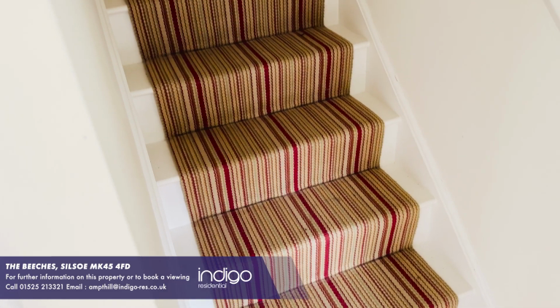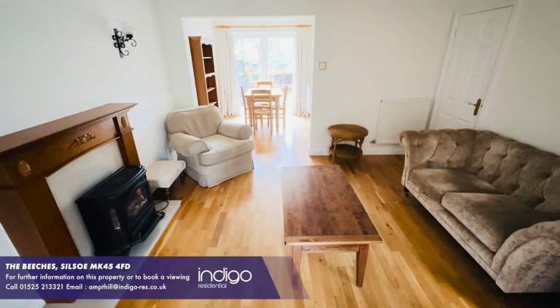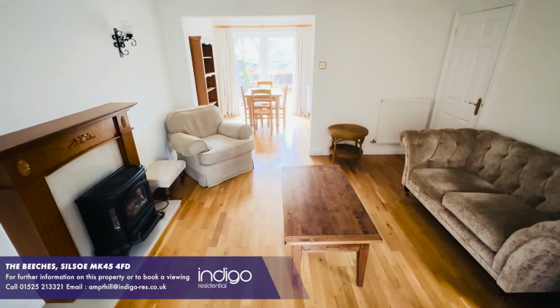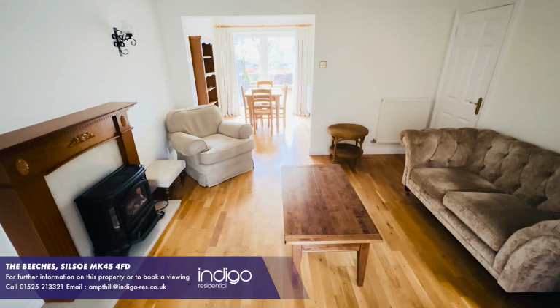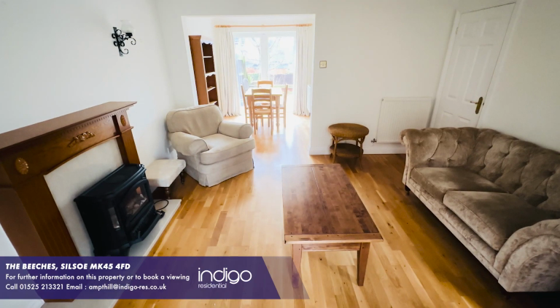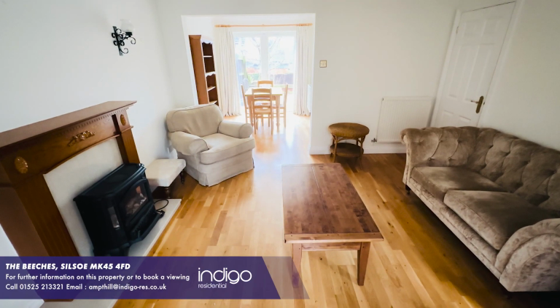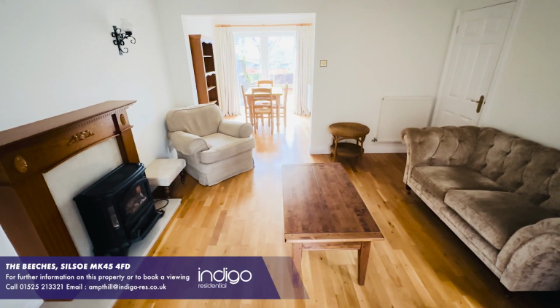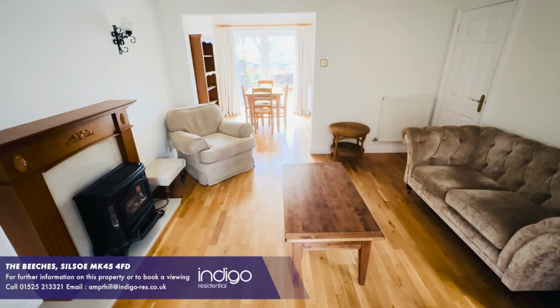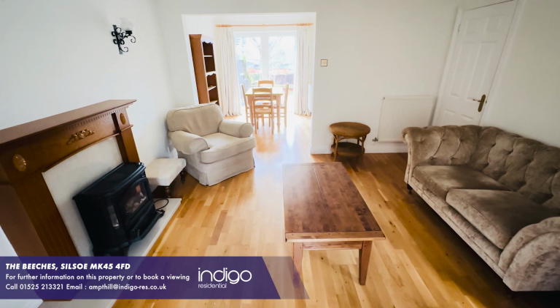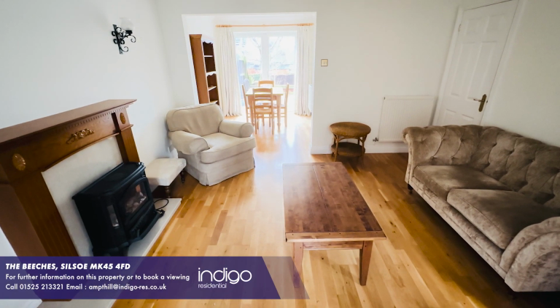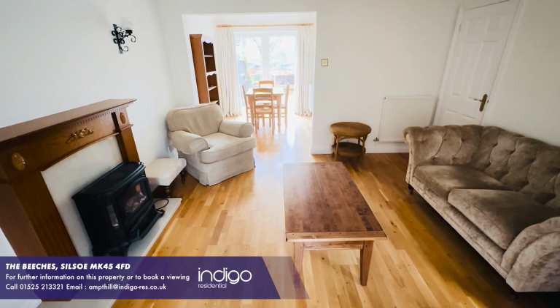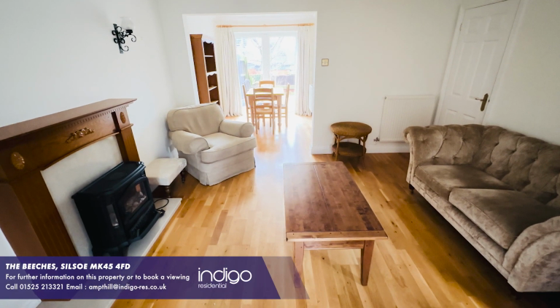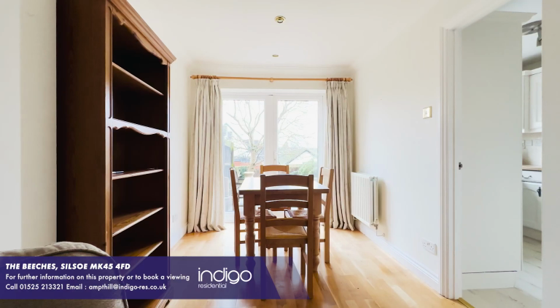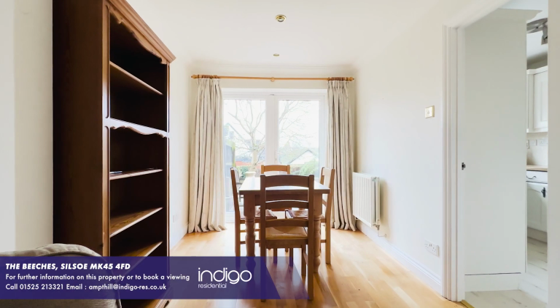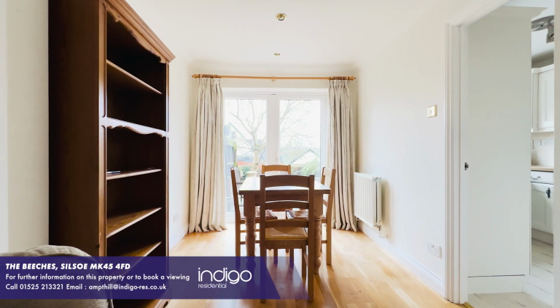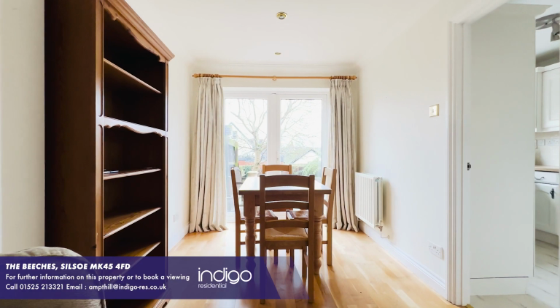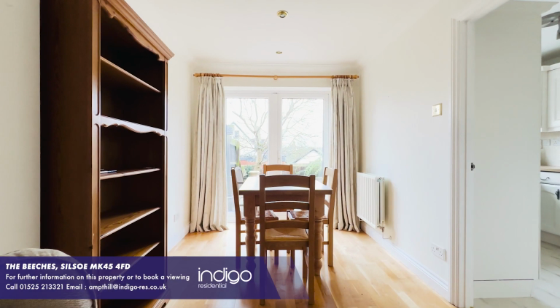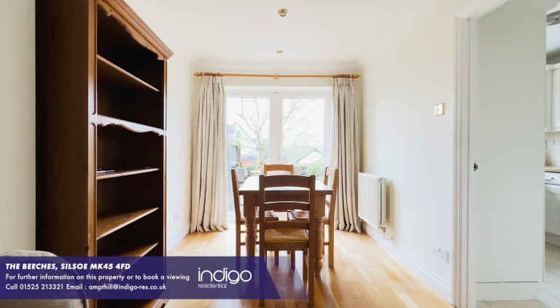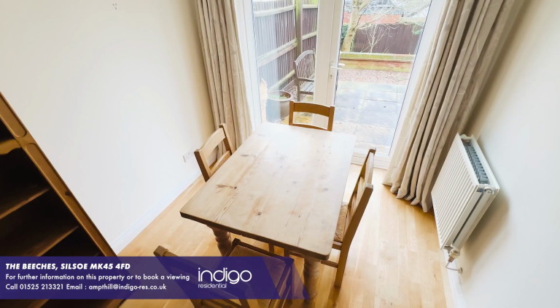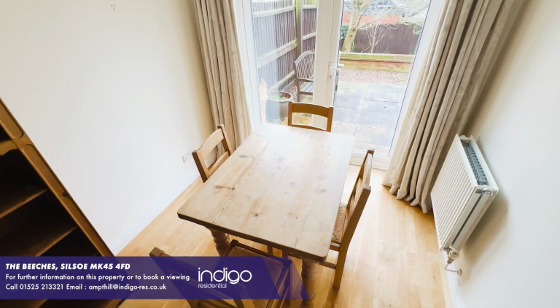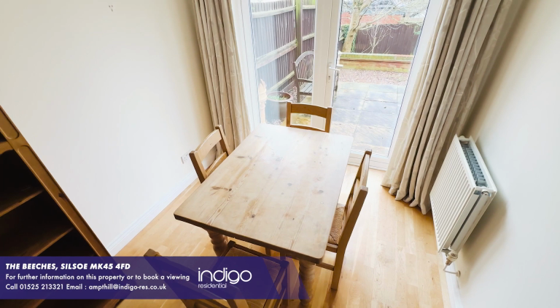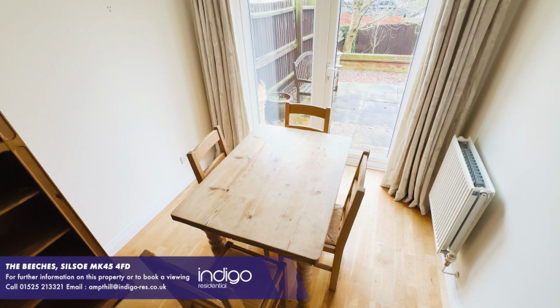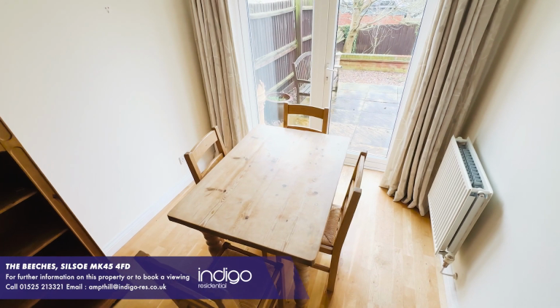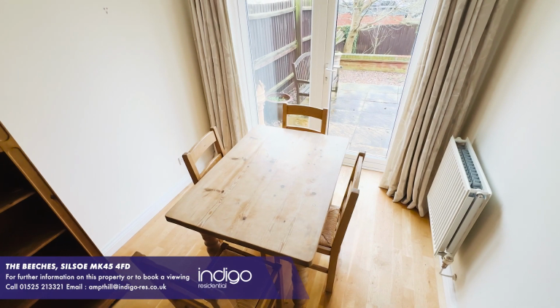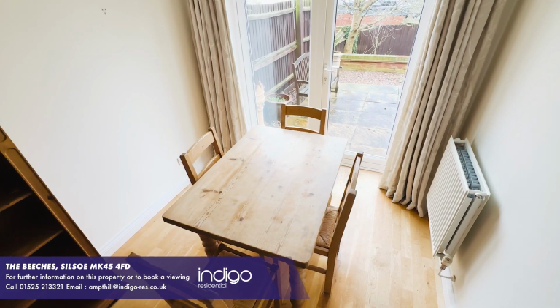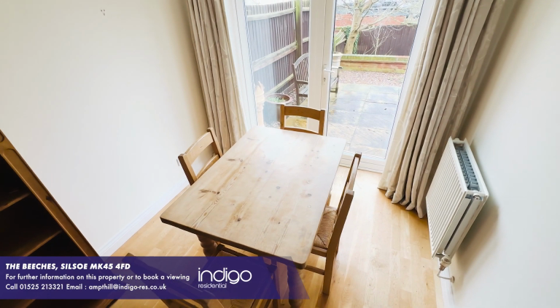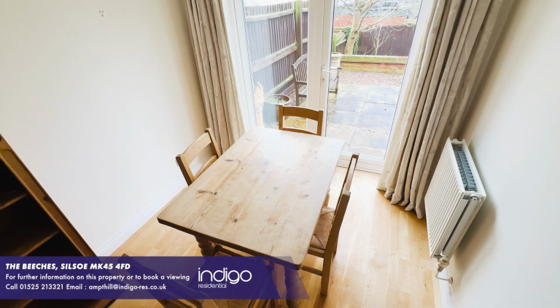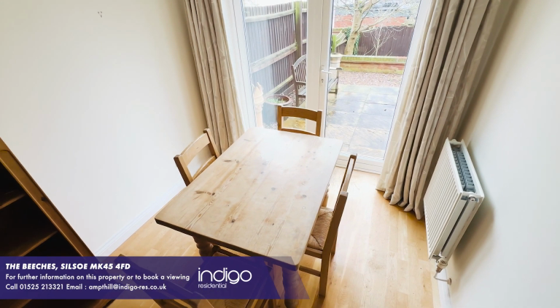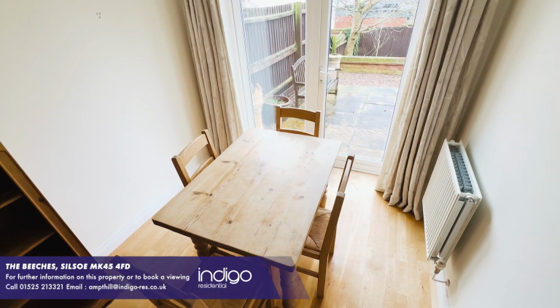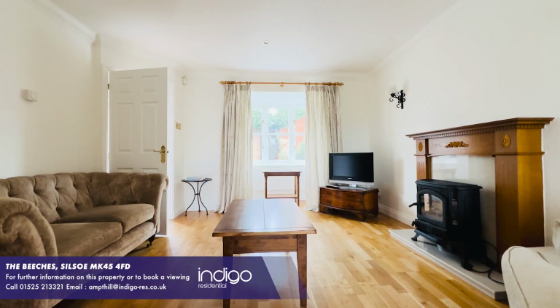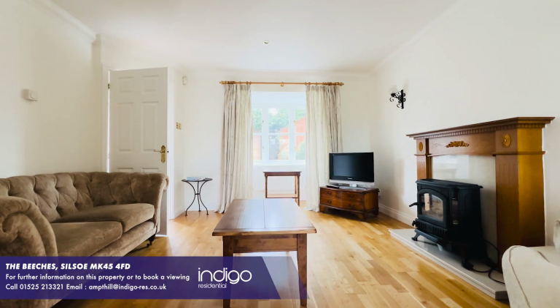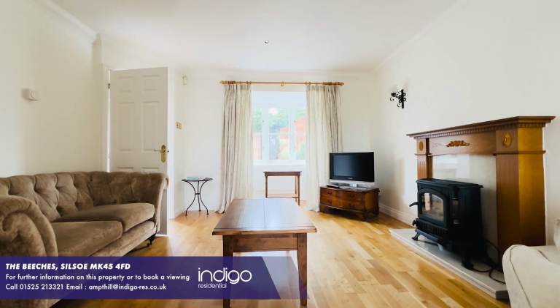Upon entering the living room it's open plan into the dining area and there's French doors leading onto the rear garden.